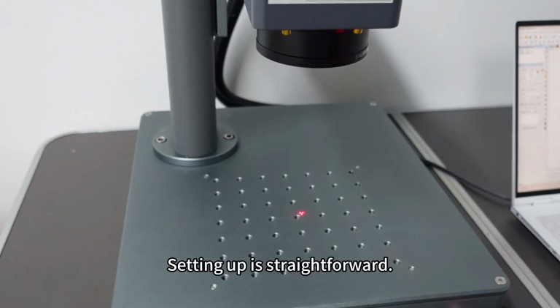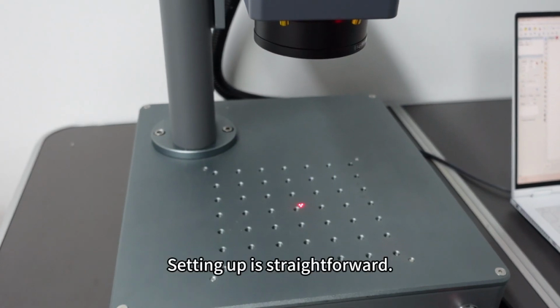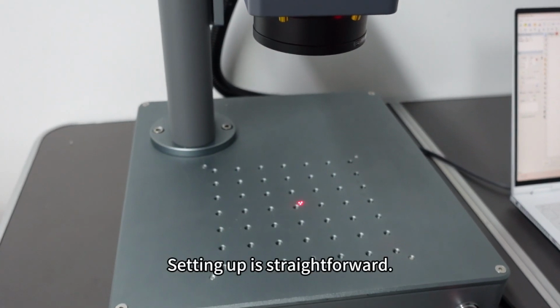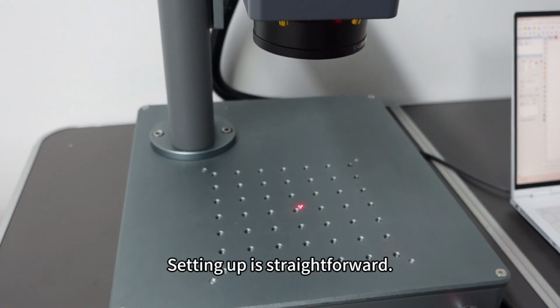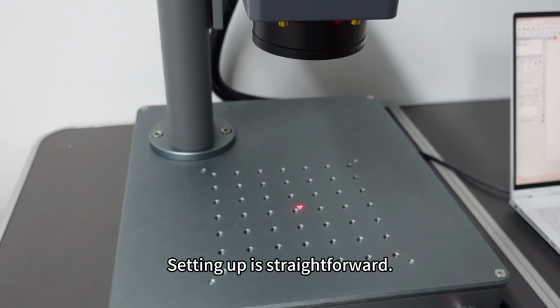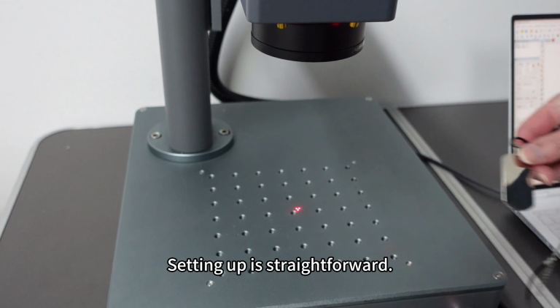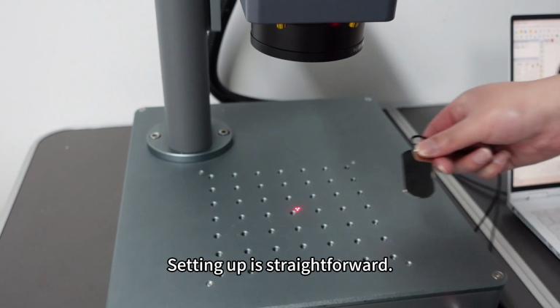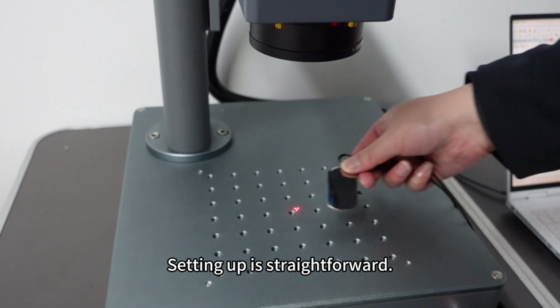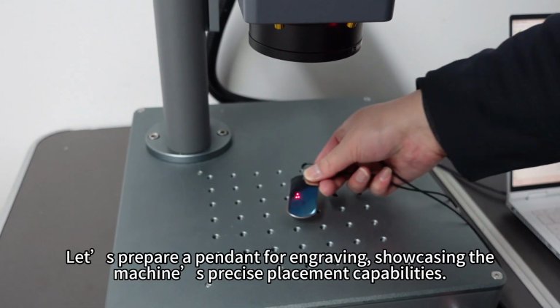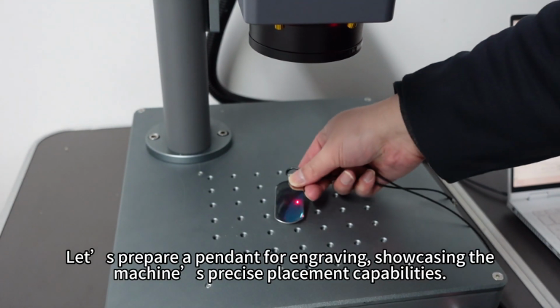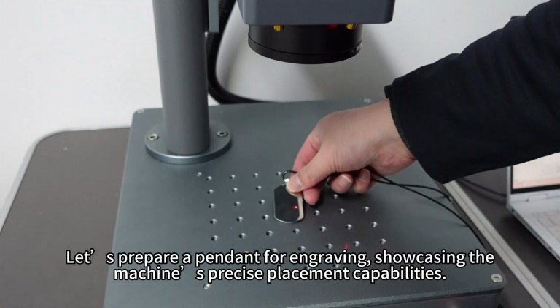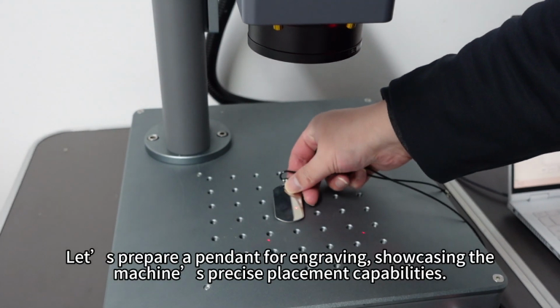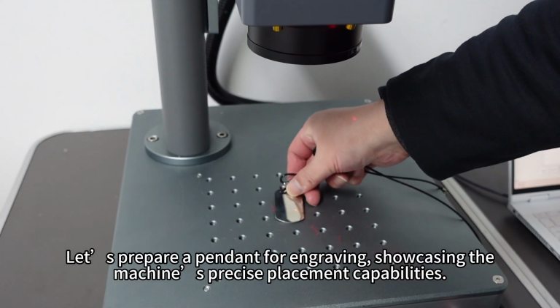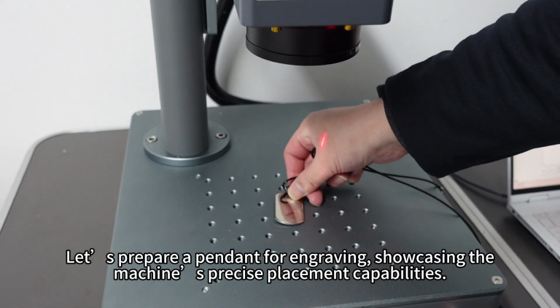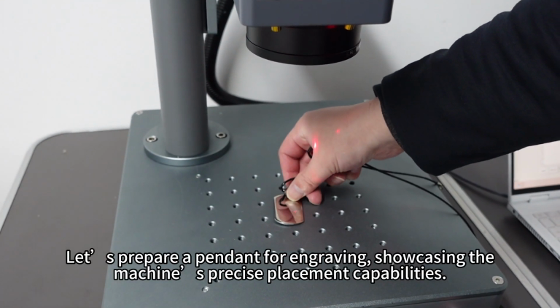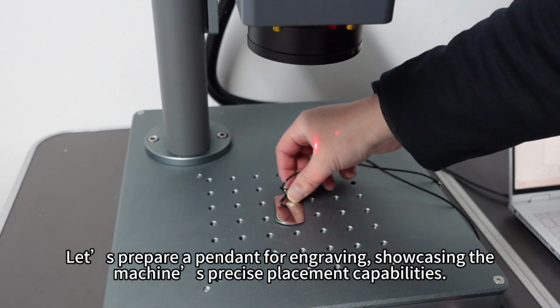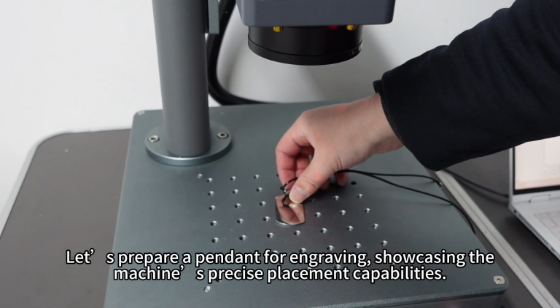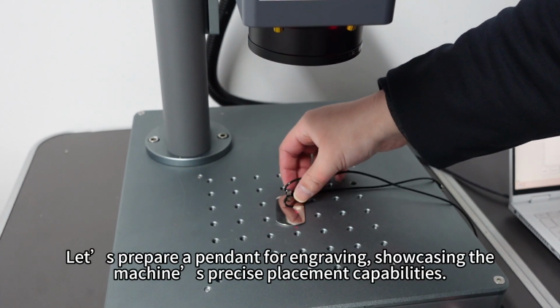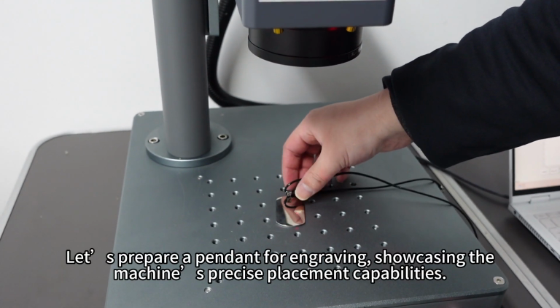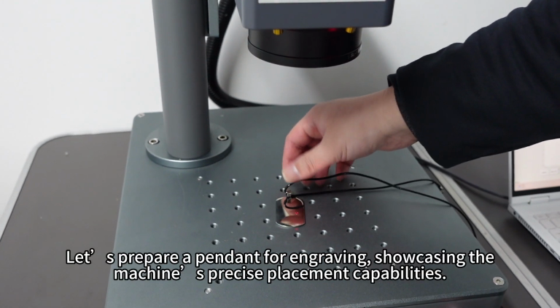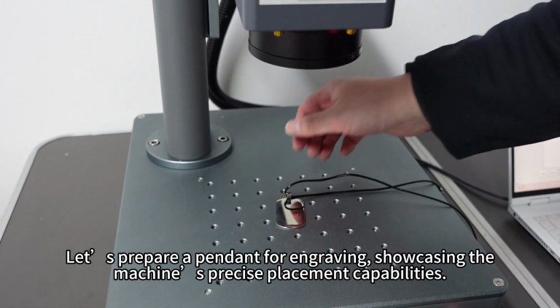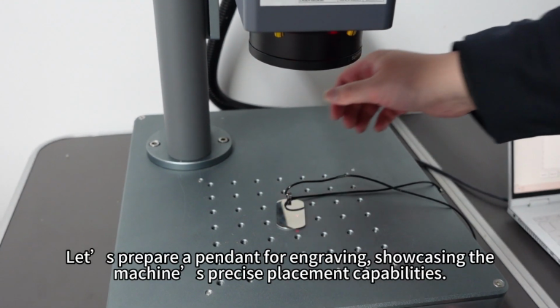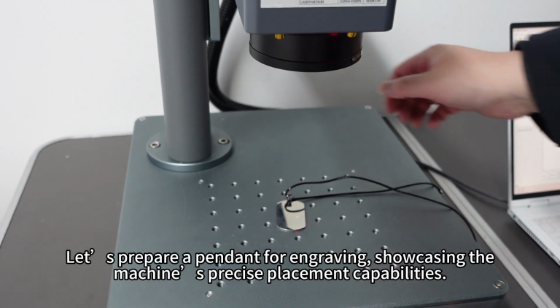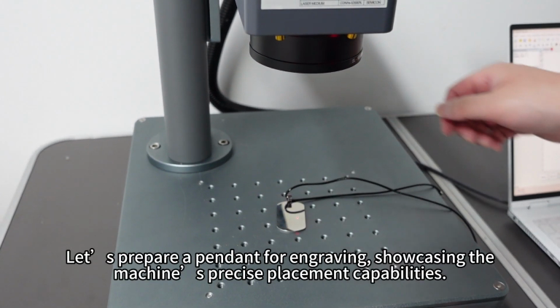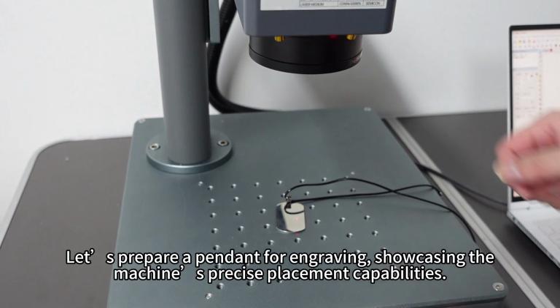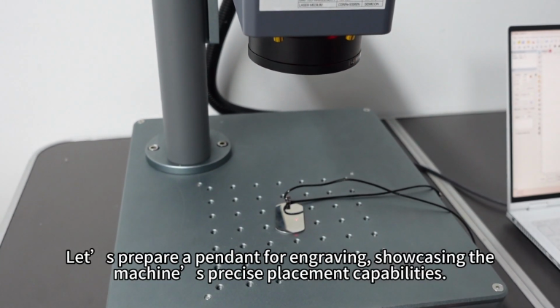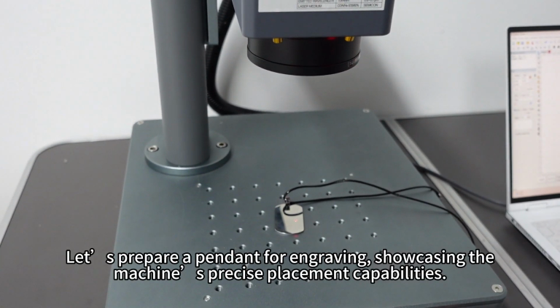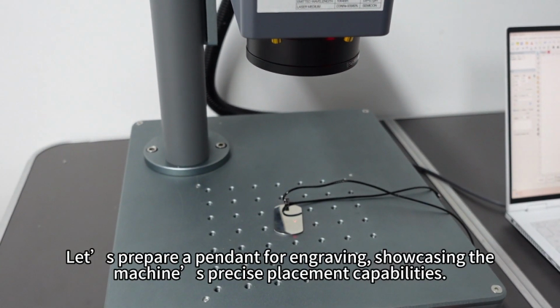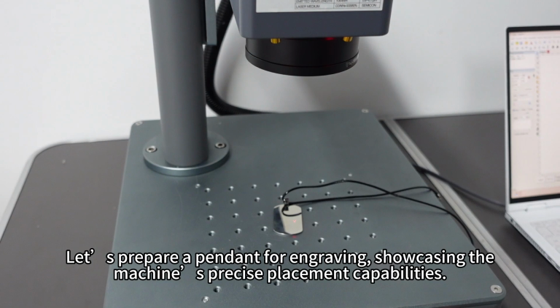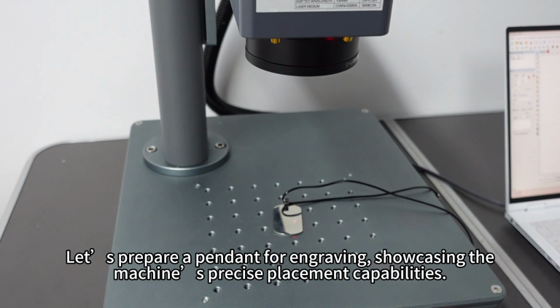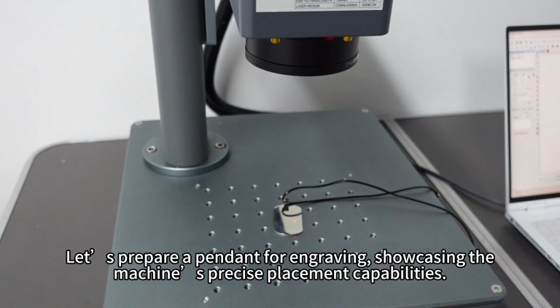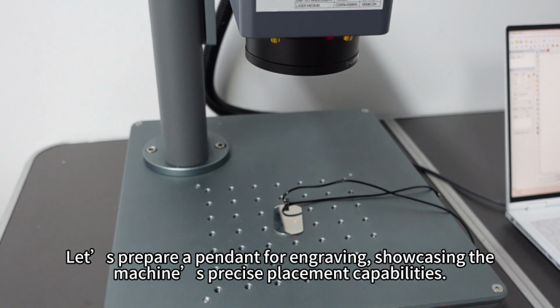Setting up is straightforward. Let's prepare a pendant for engraving, showcasing the machine's precise placement capabilities.